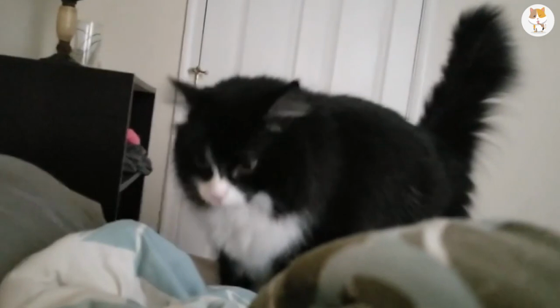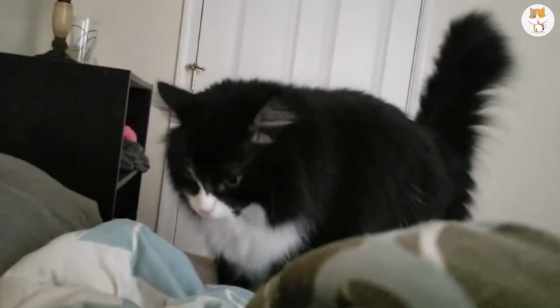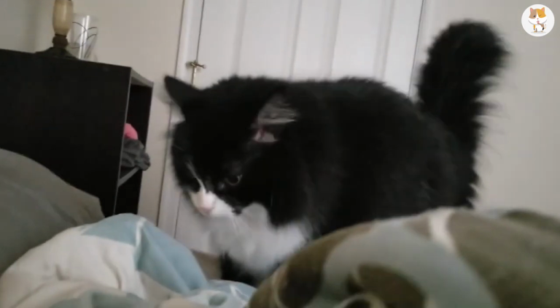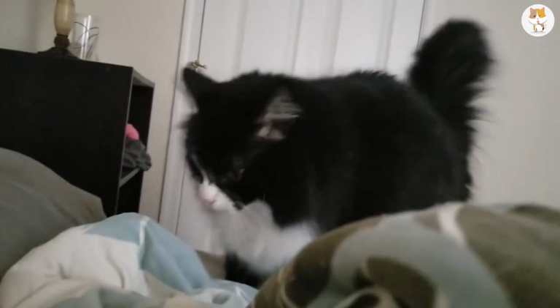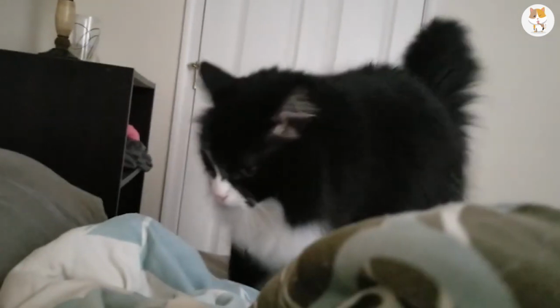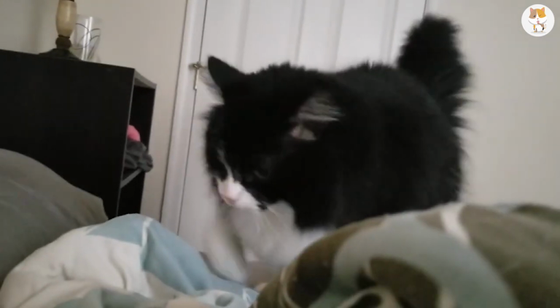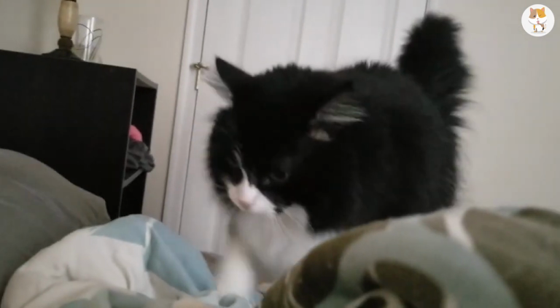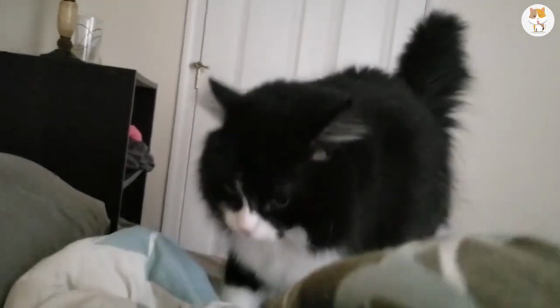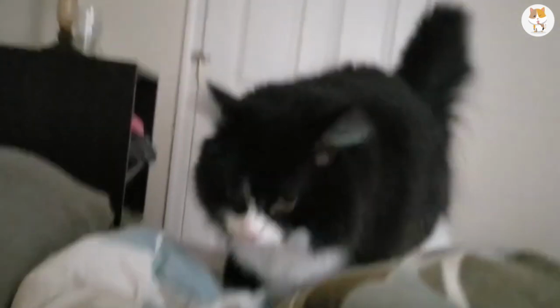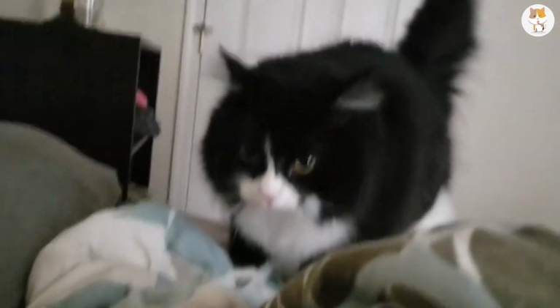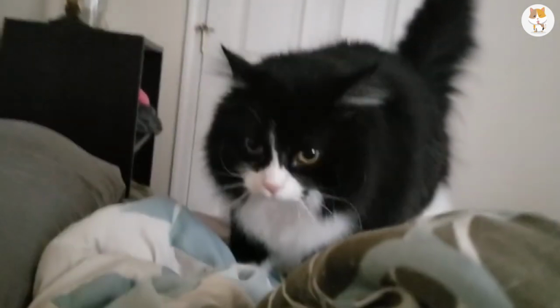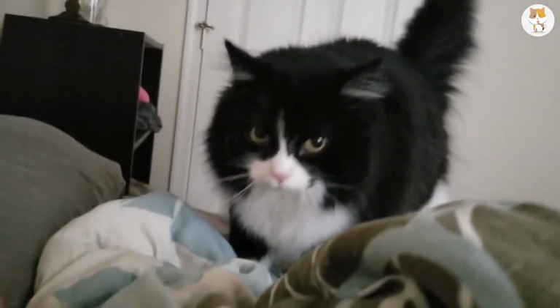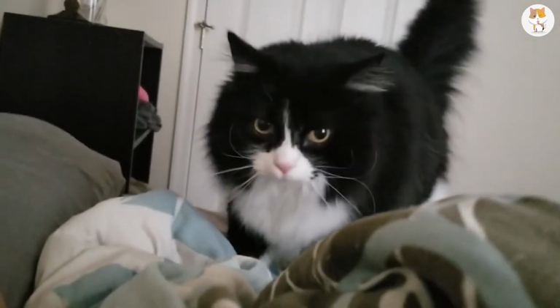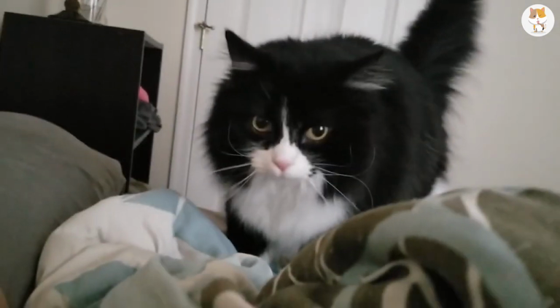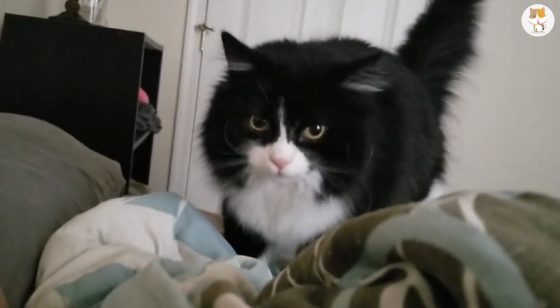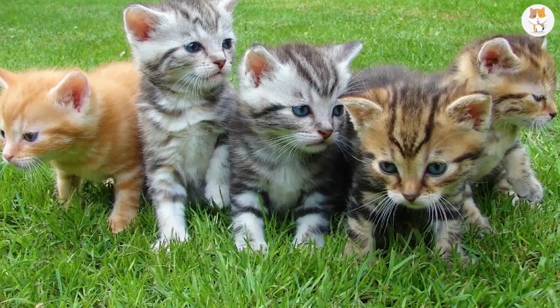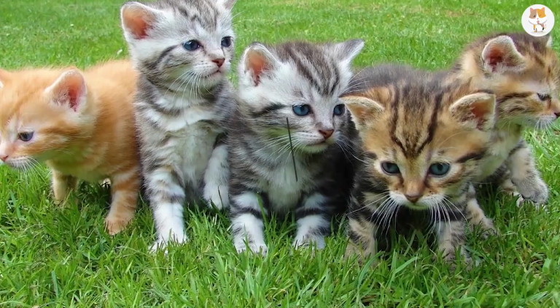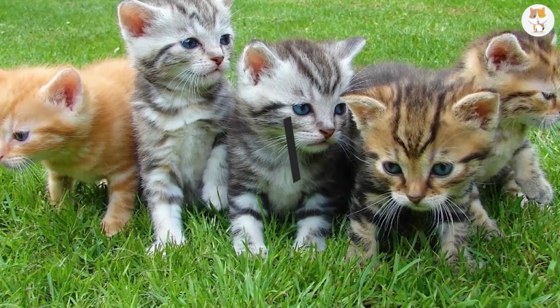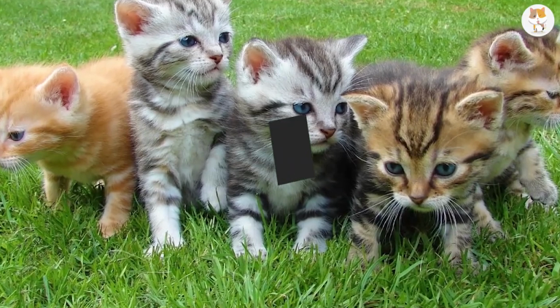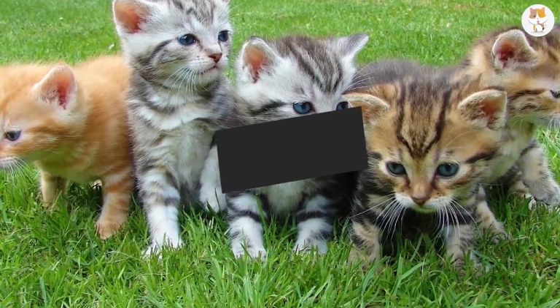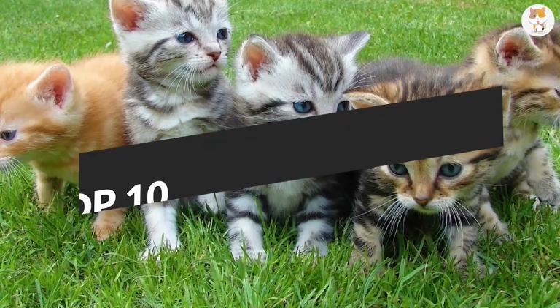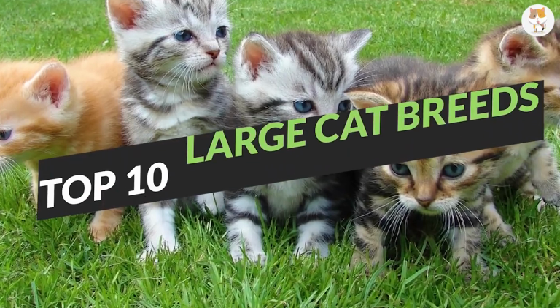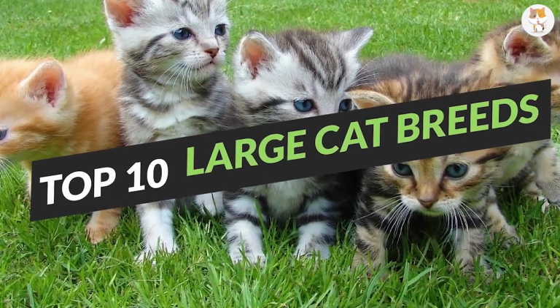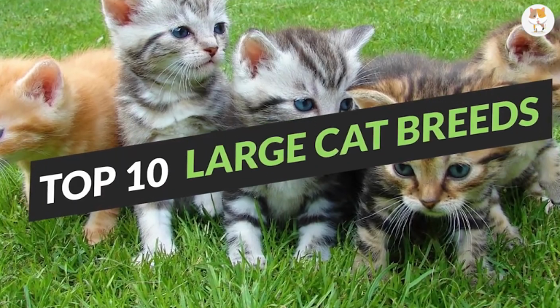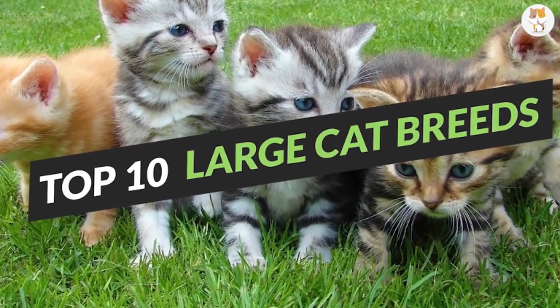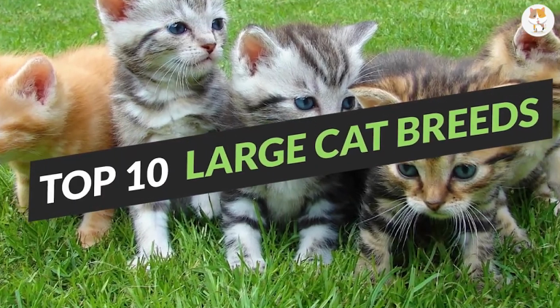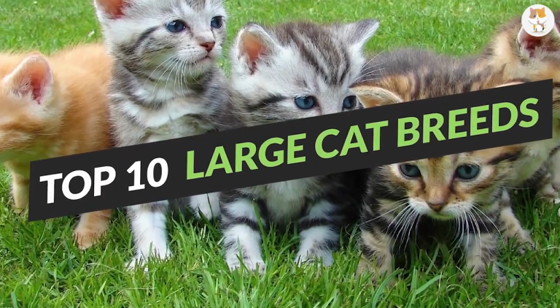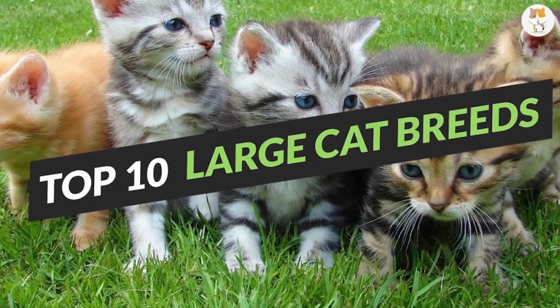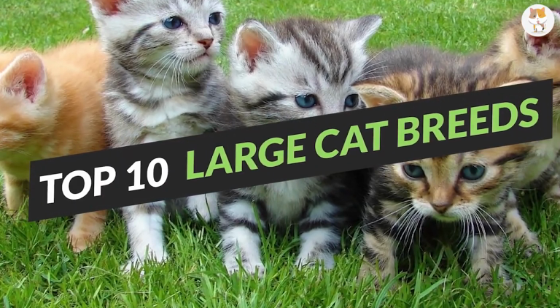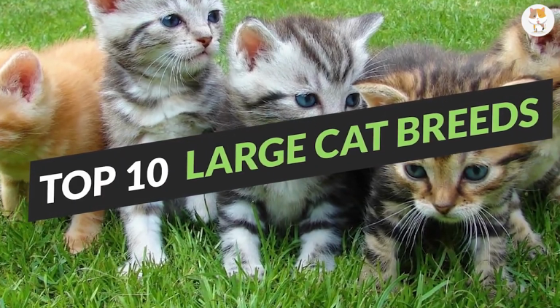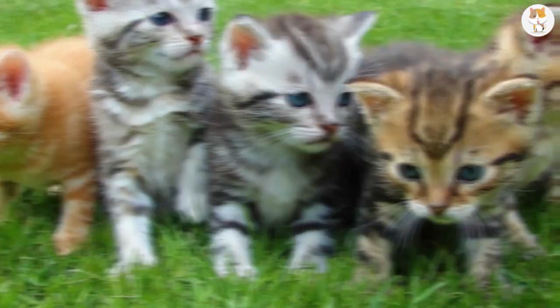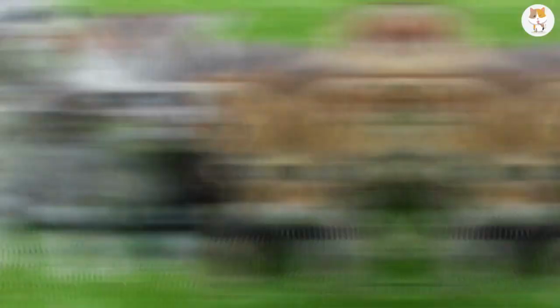Check out this perfect list of the top 10 large cat breeds.